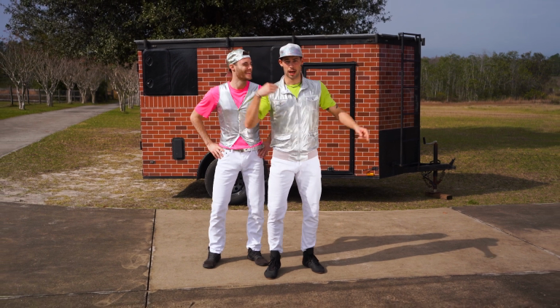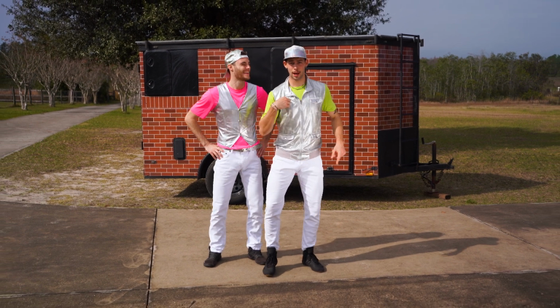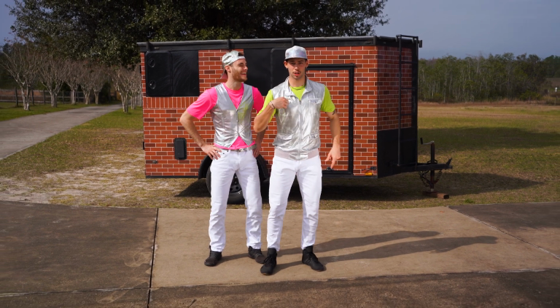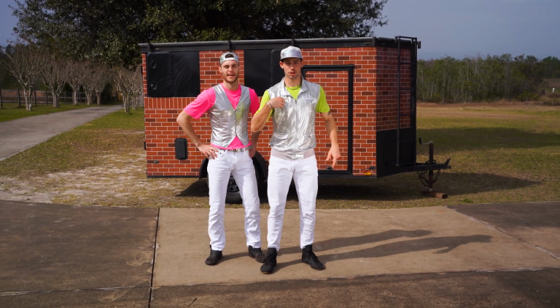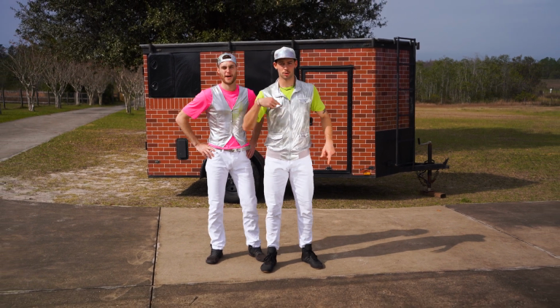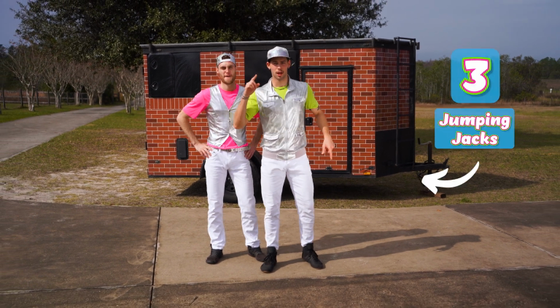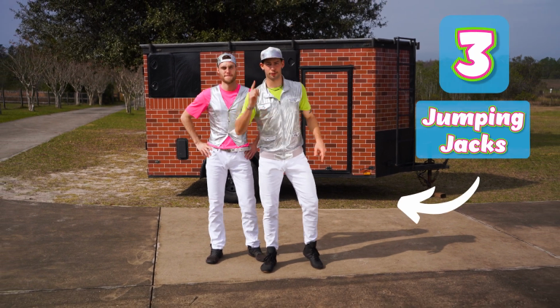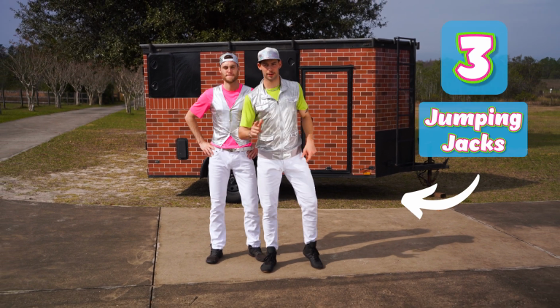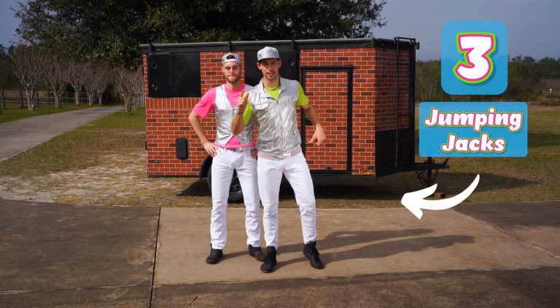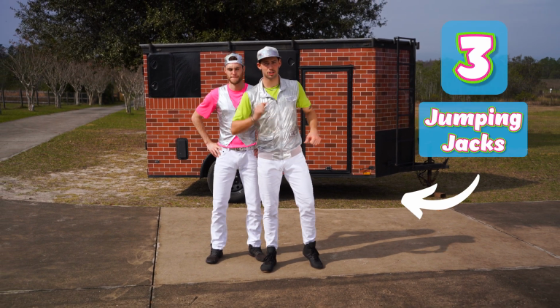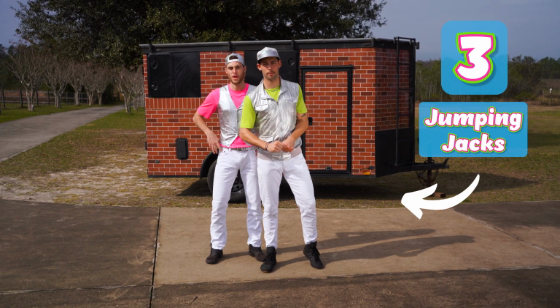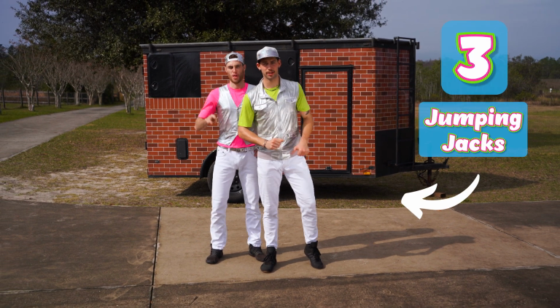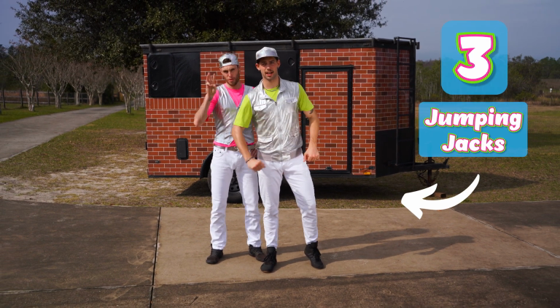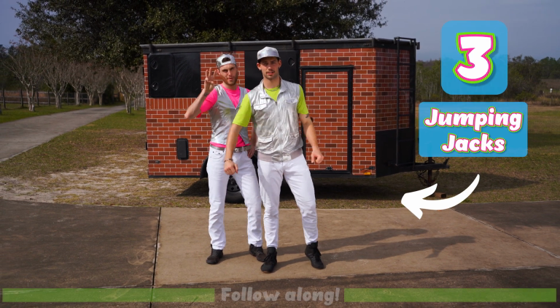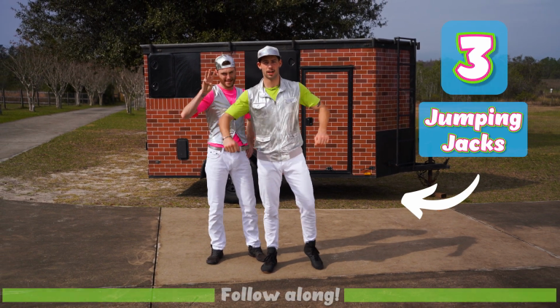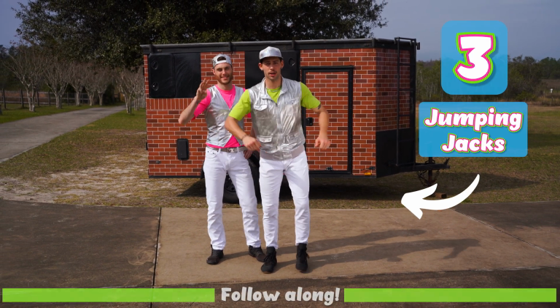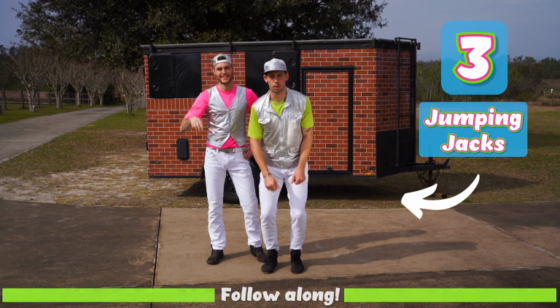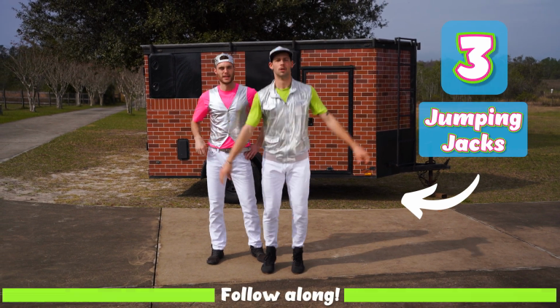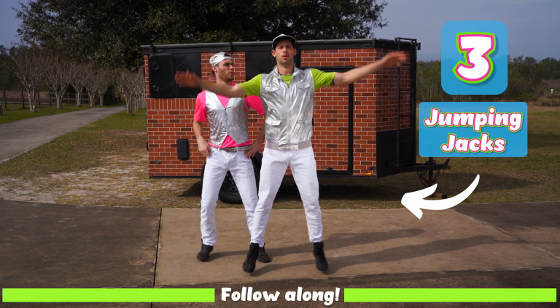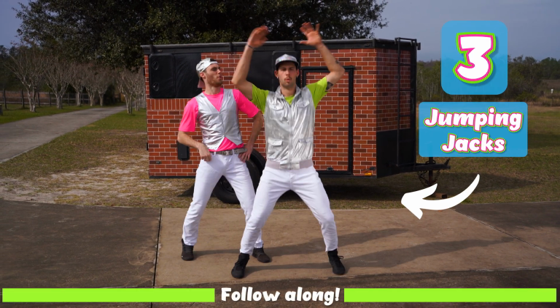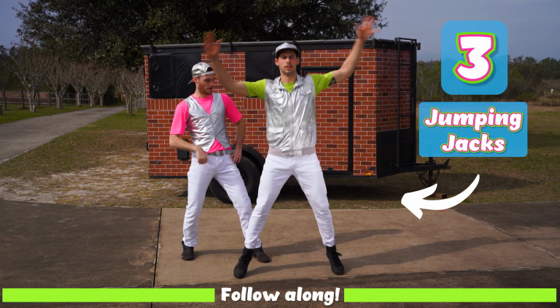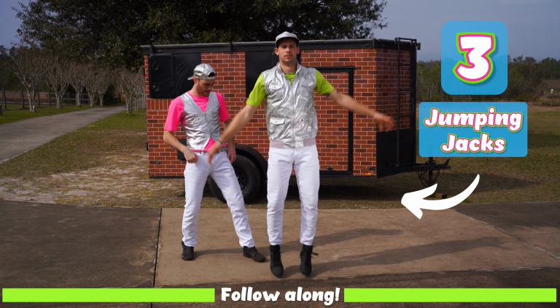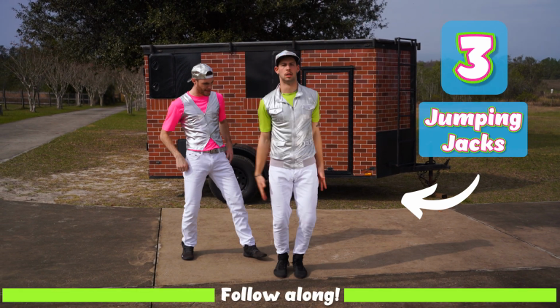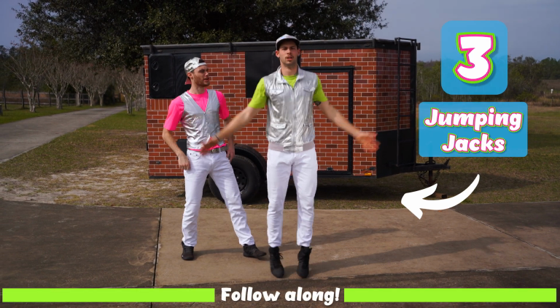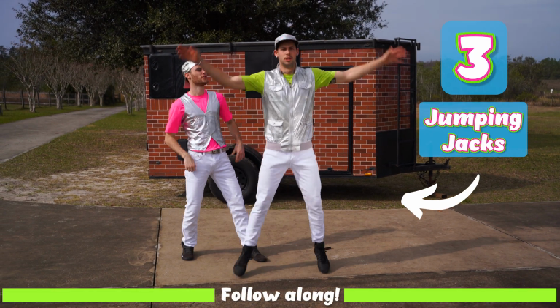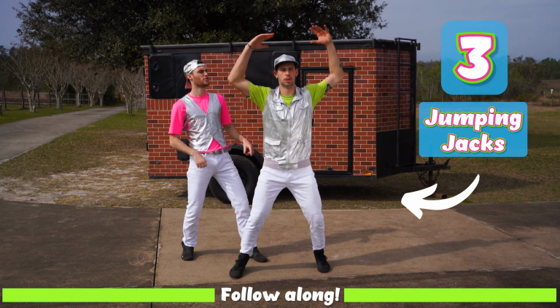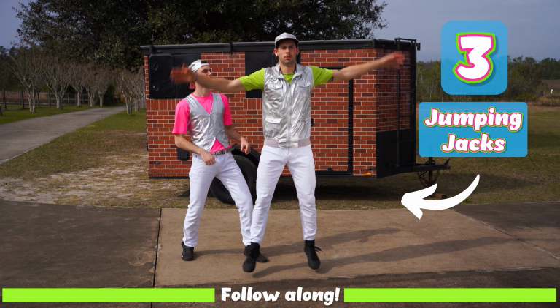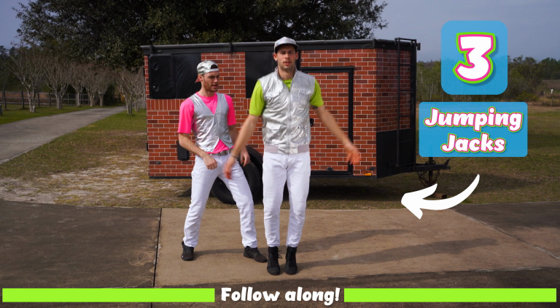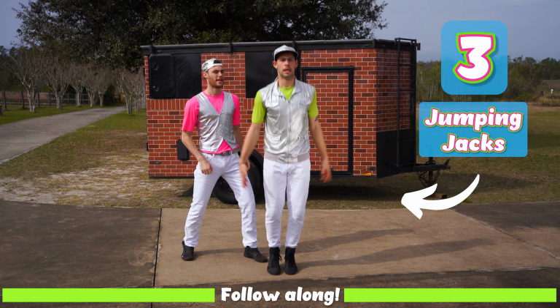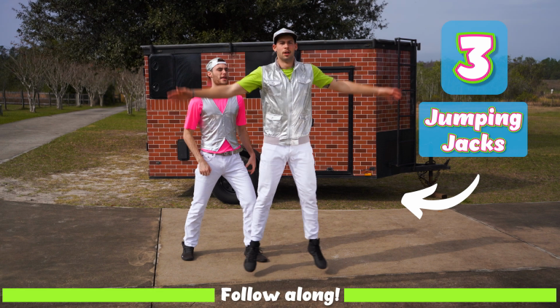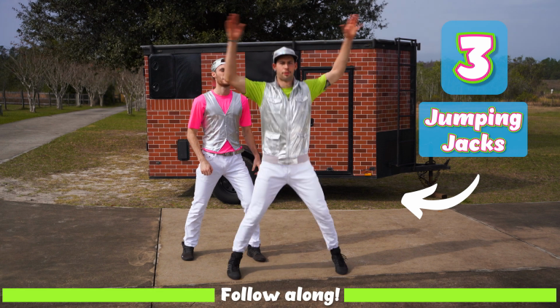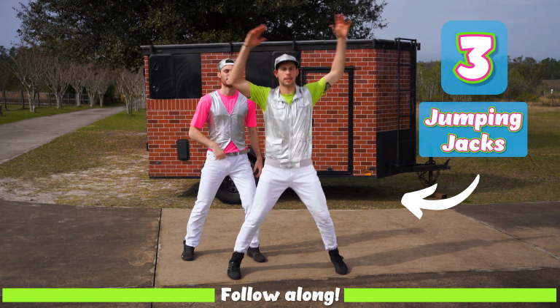I'm gonna do three jumping jacks. Here we go. One, two, three.